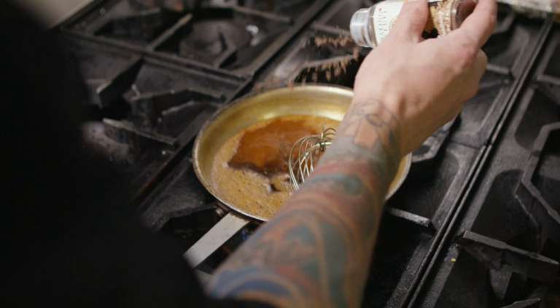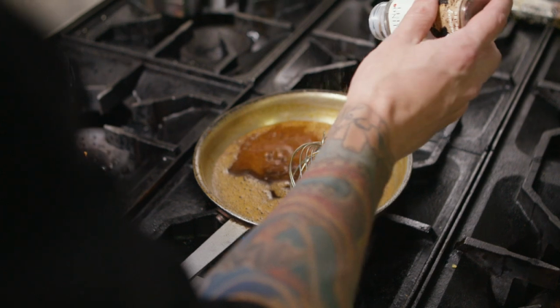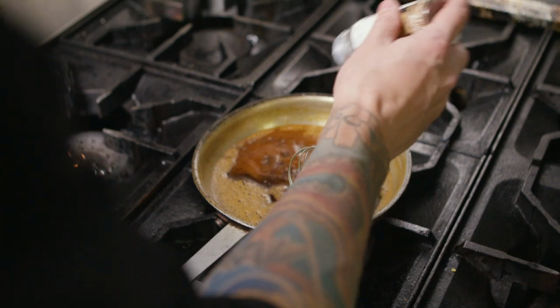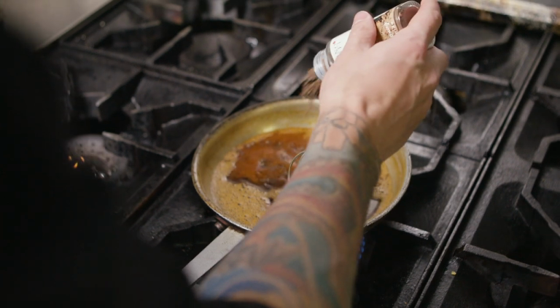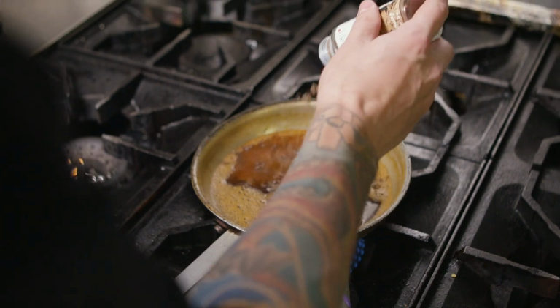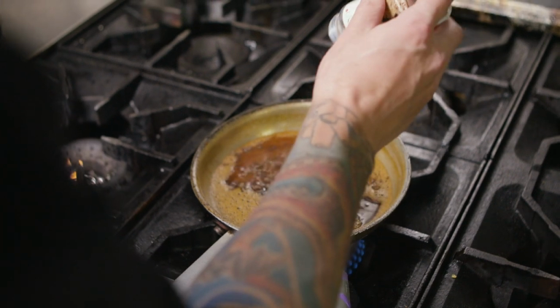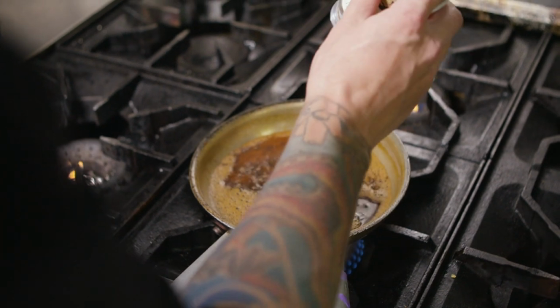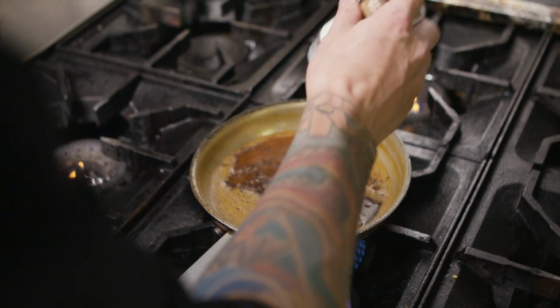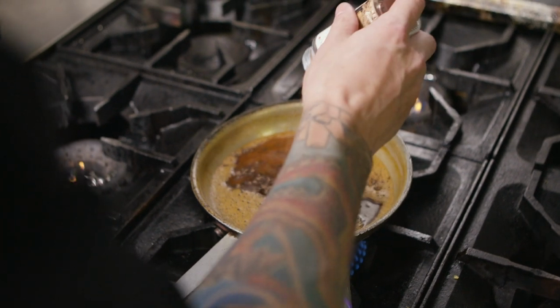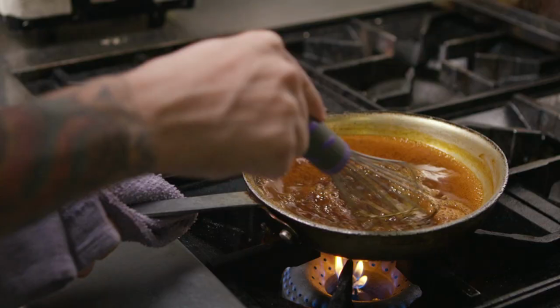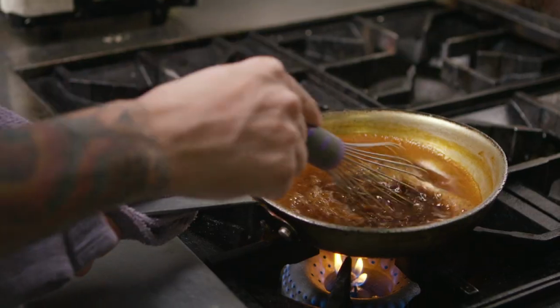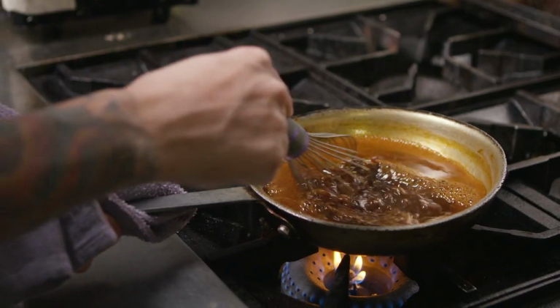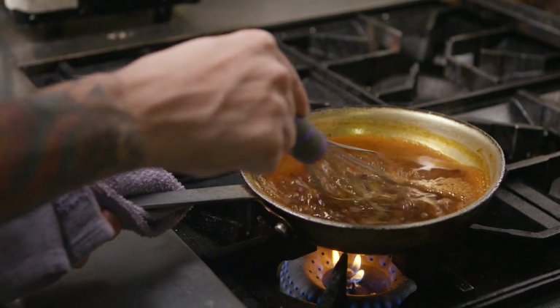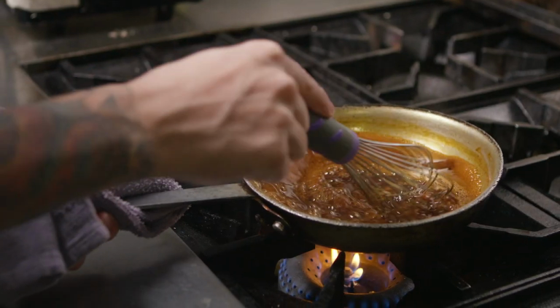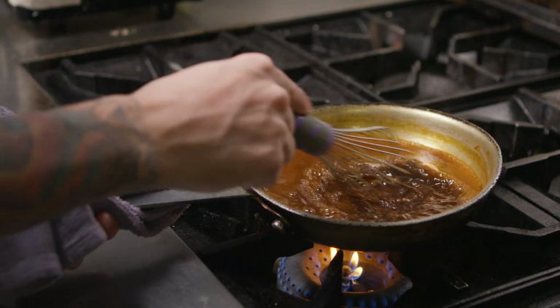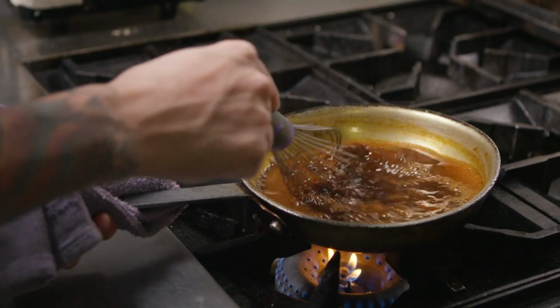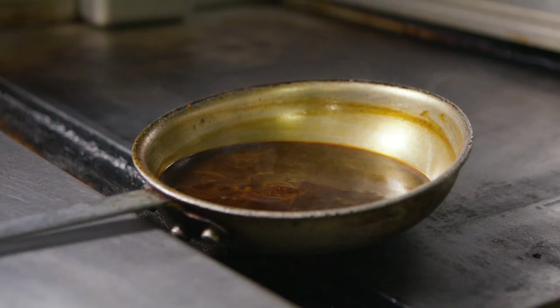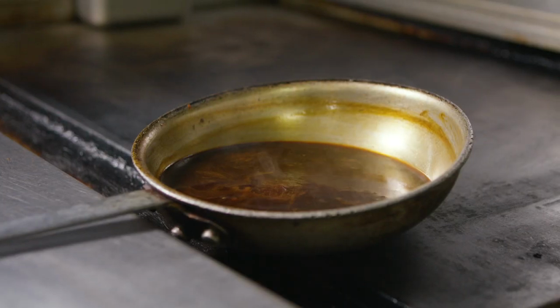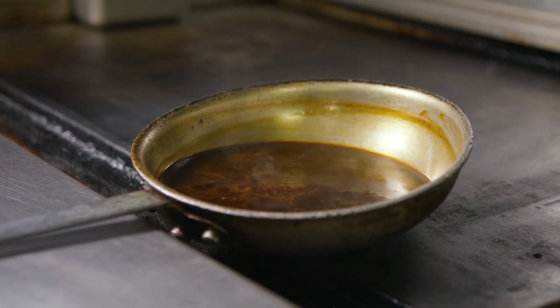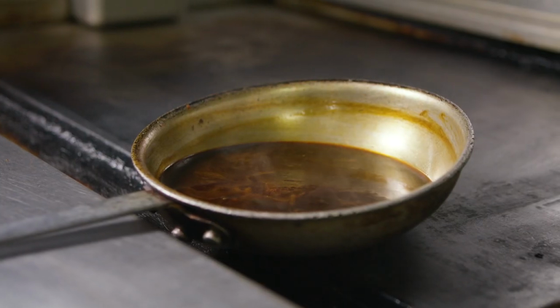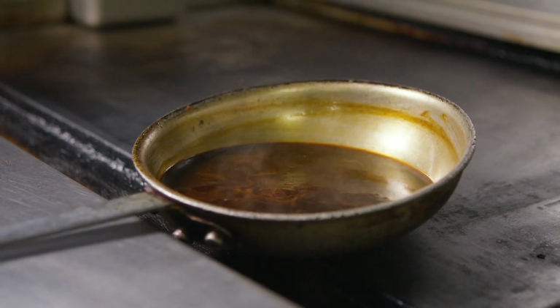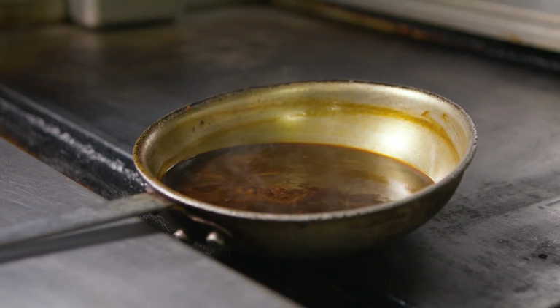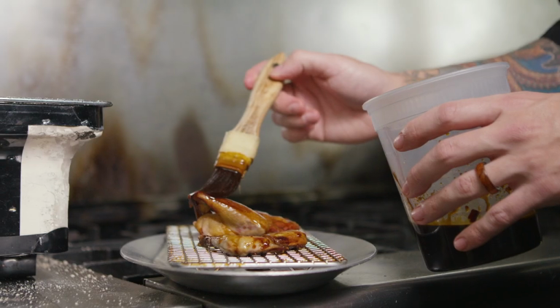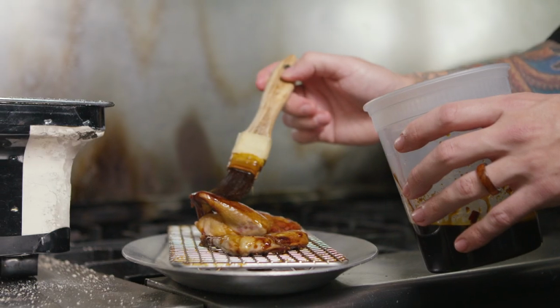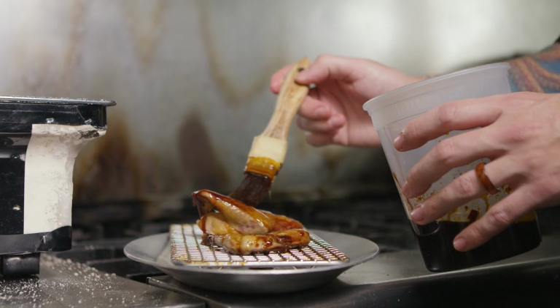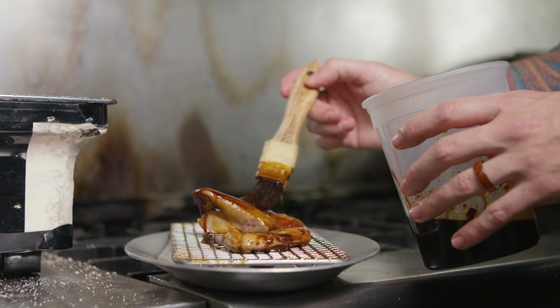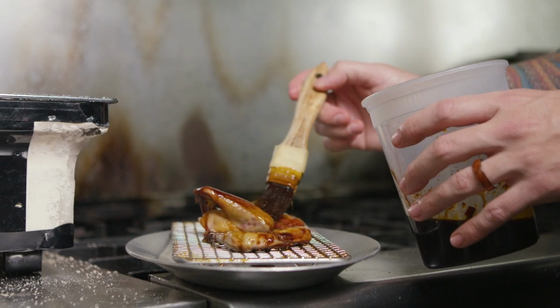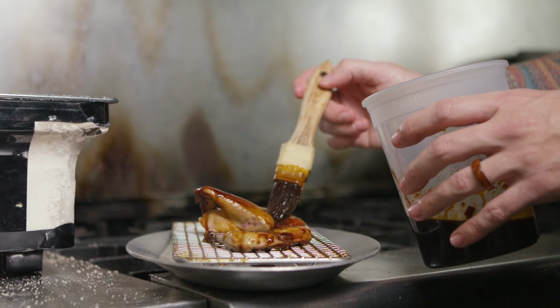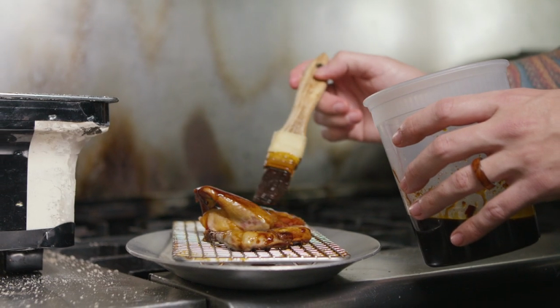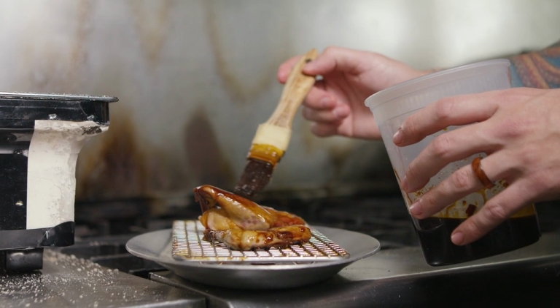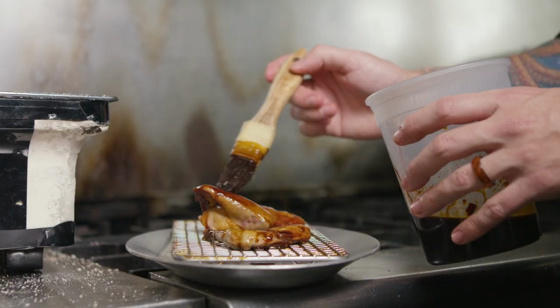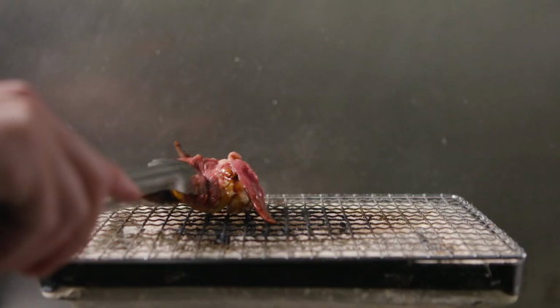That way we can use the whole part of the squab. Then we grill it with some of the teriyaki sauce that we made.